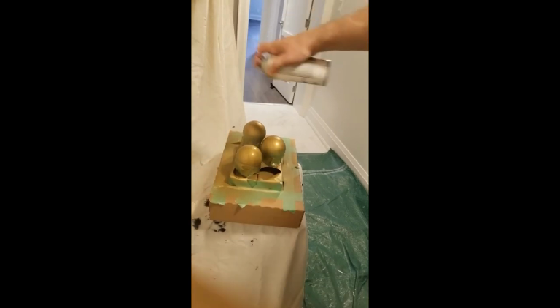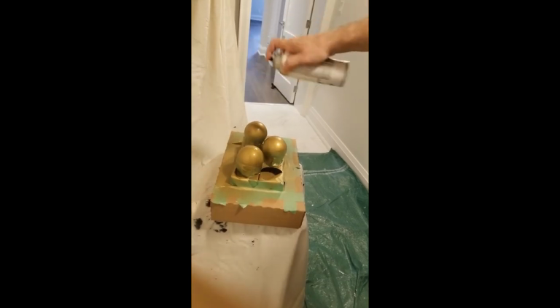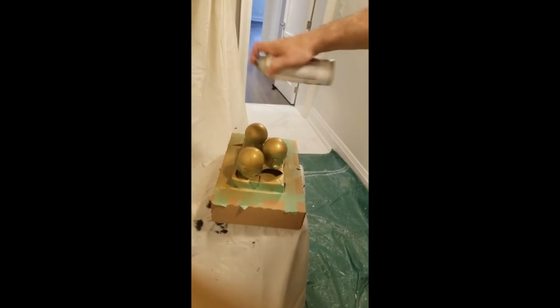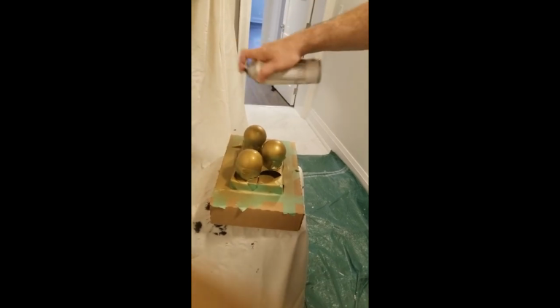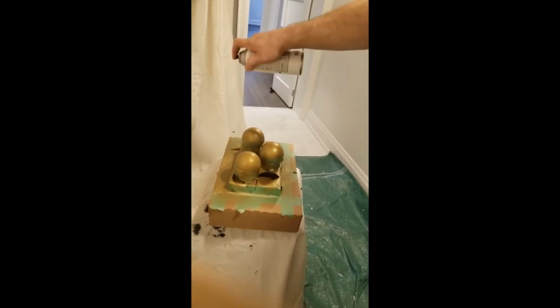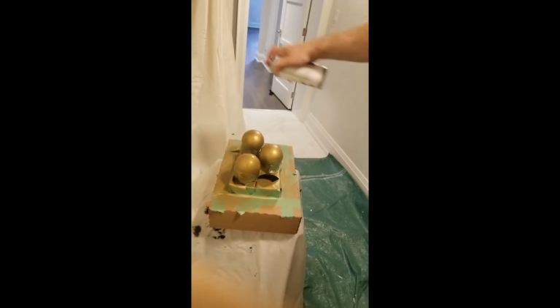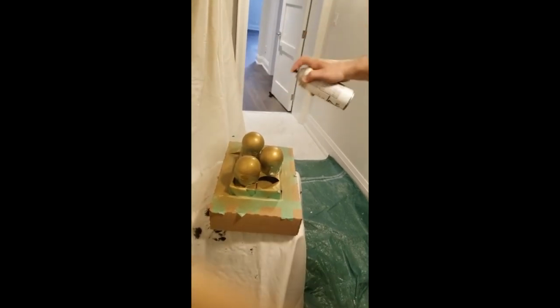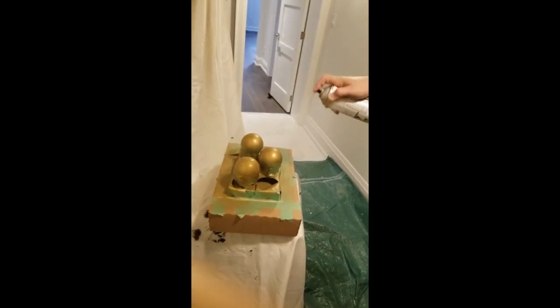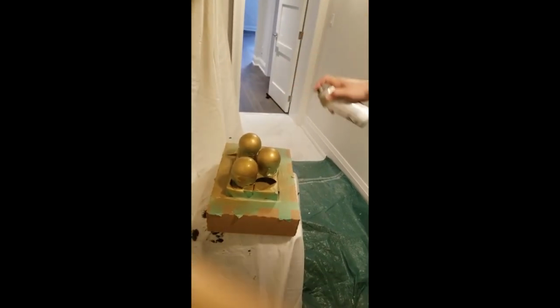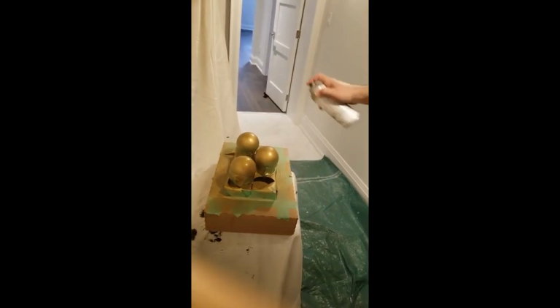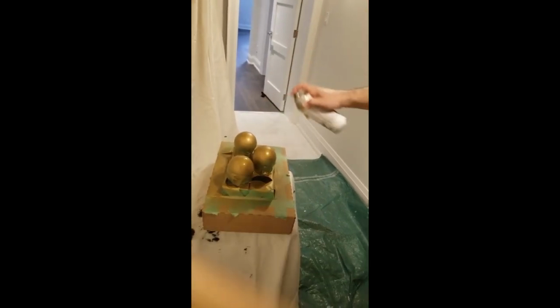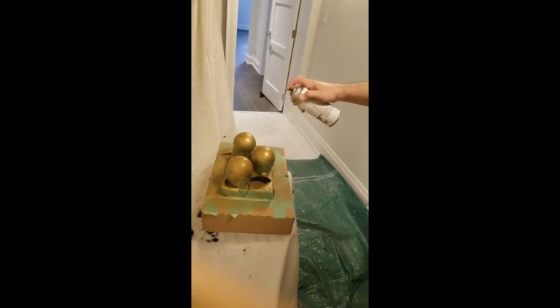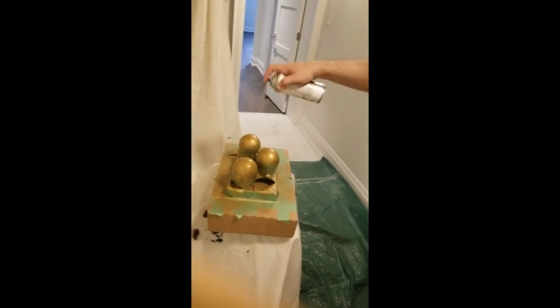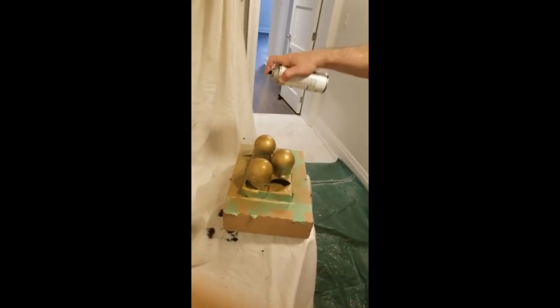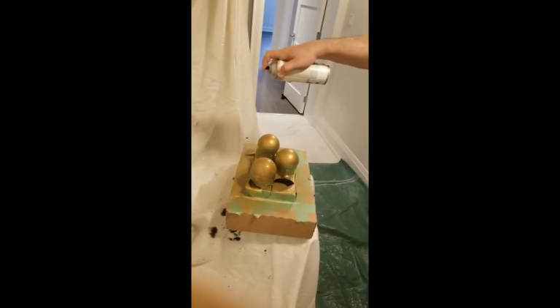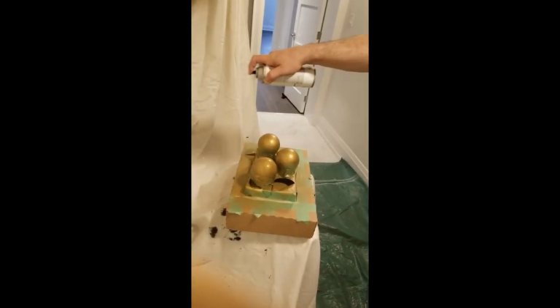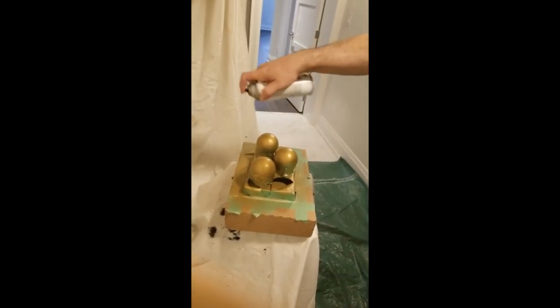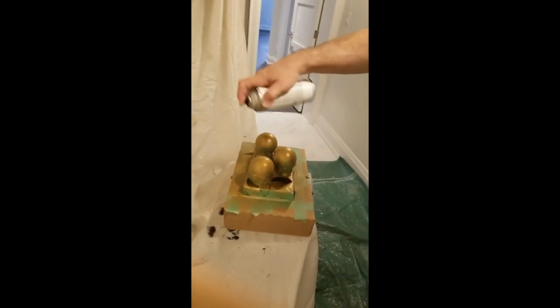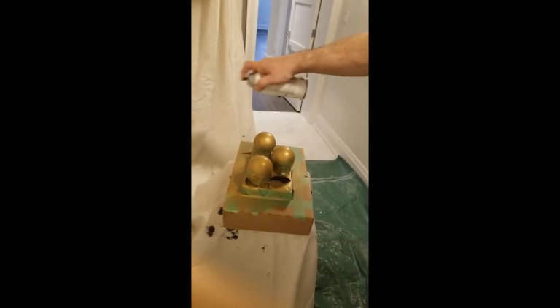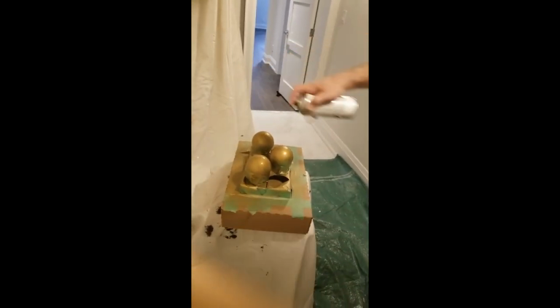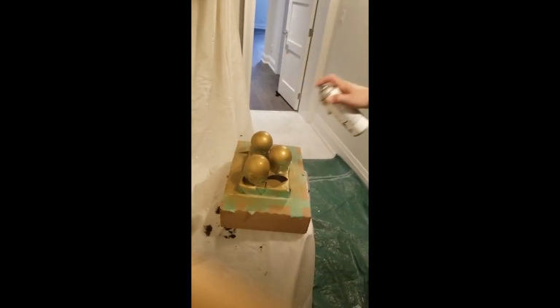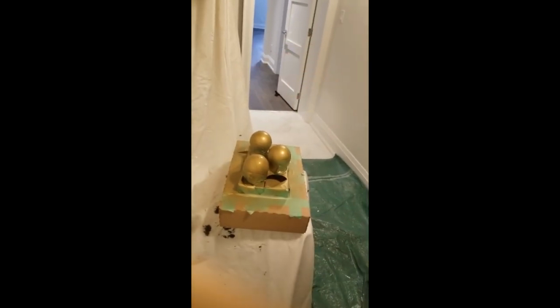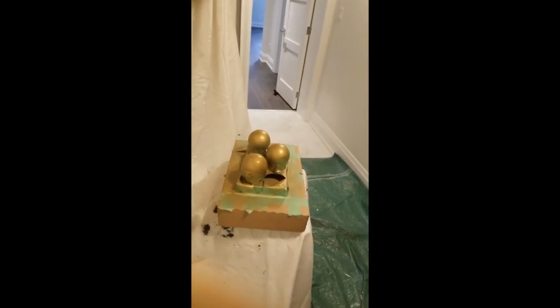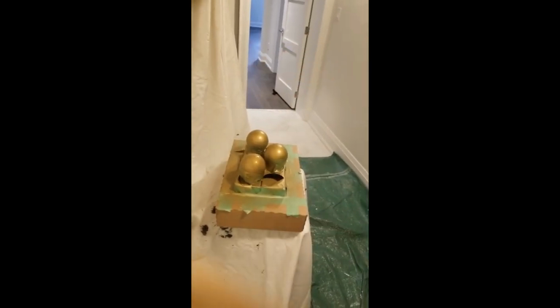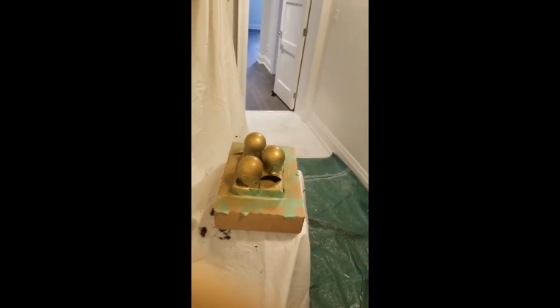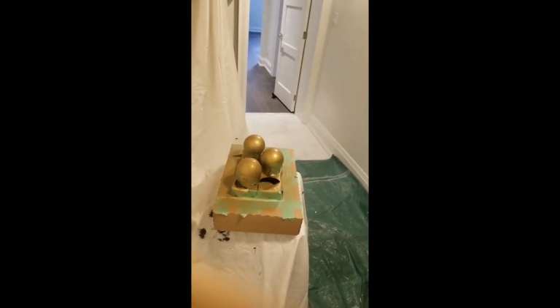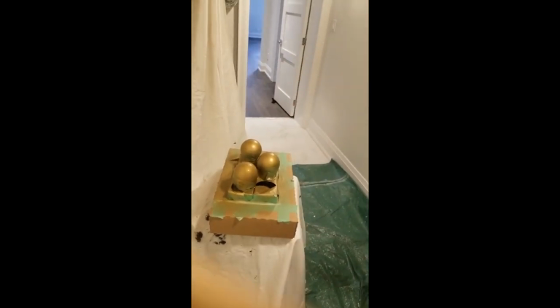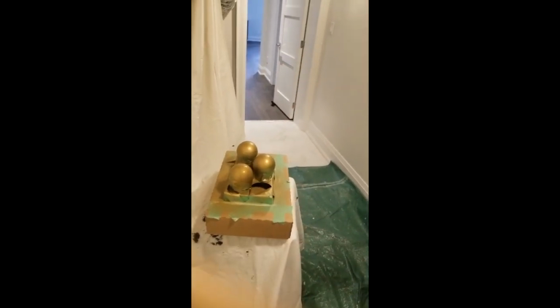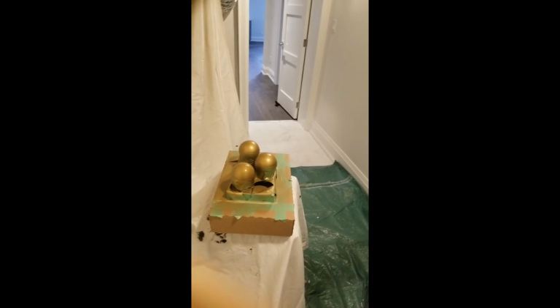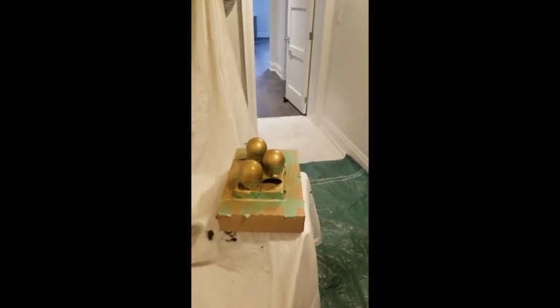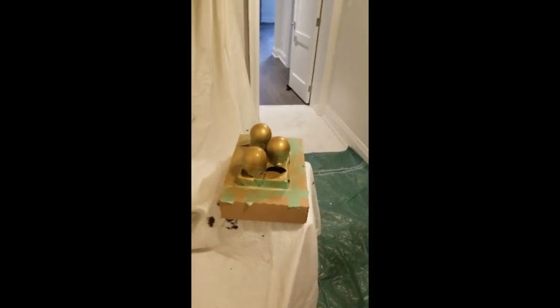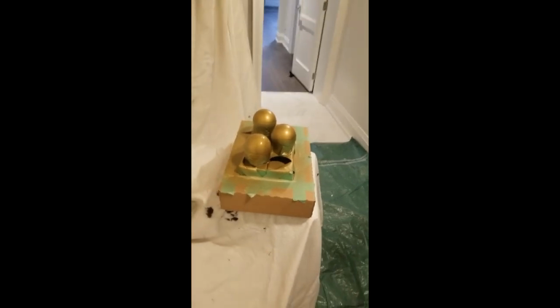I think it's enough because it's going to be much darker than this color there. Perfection.